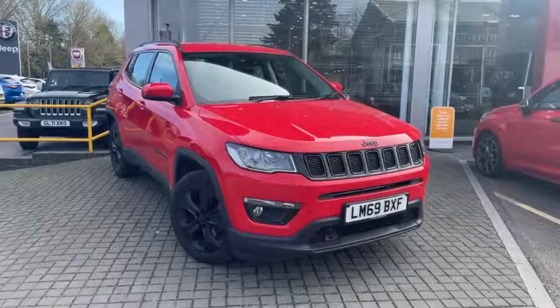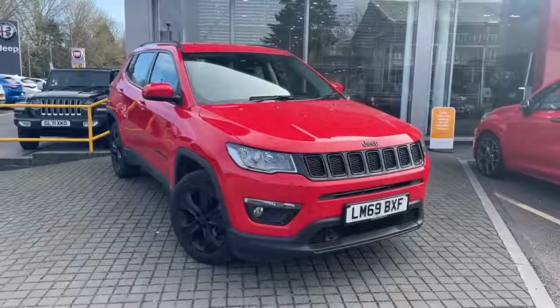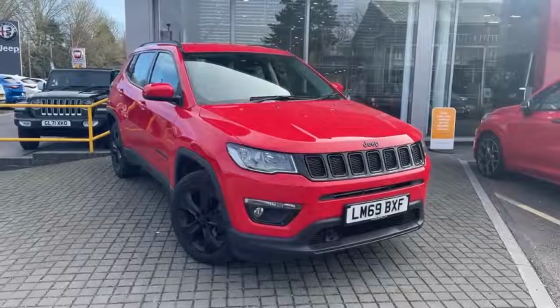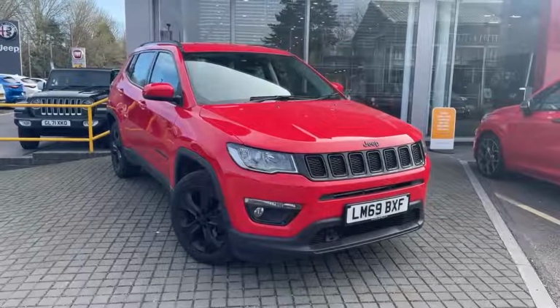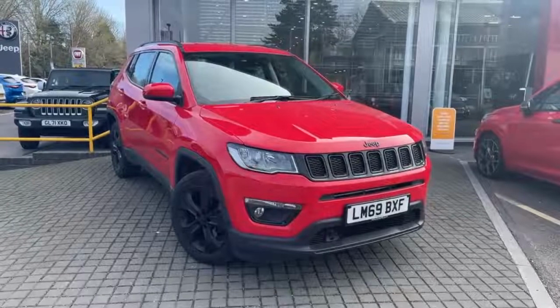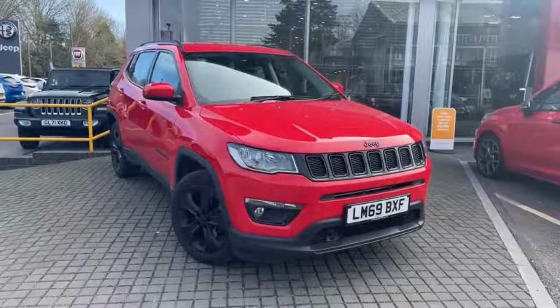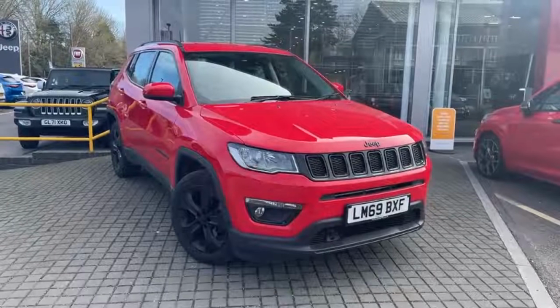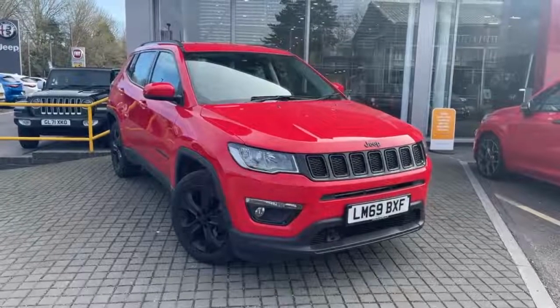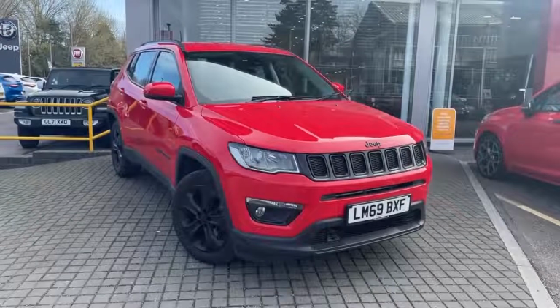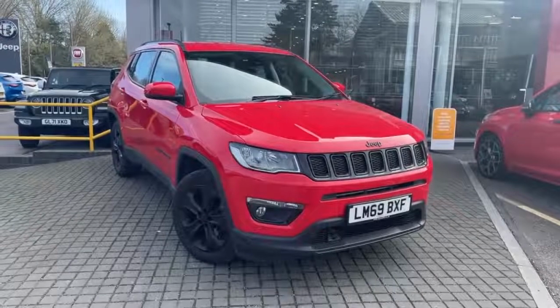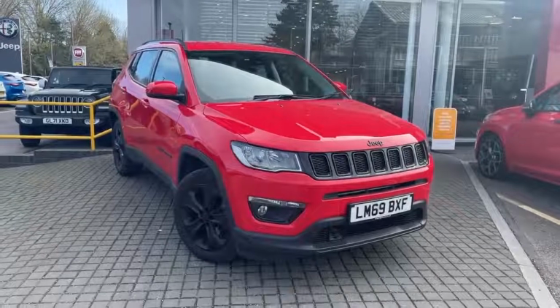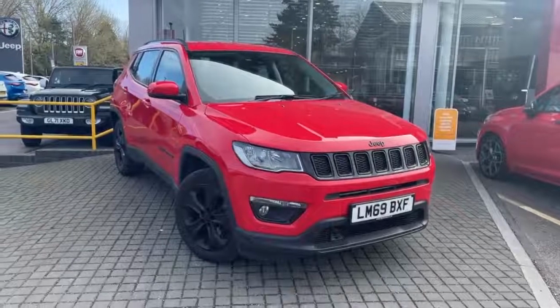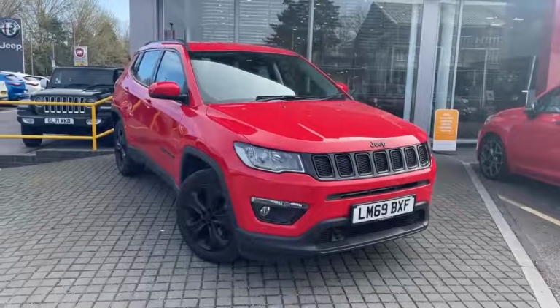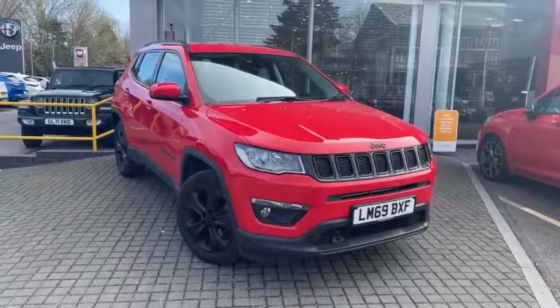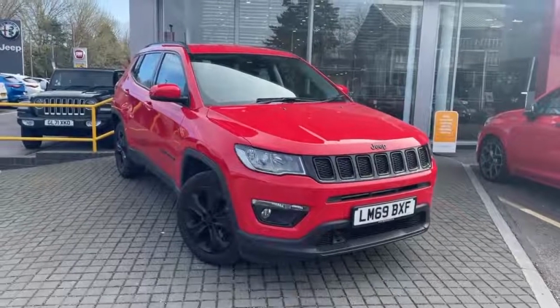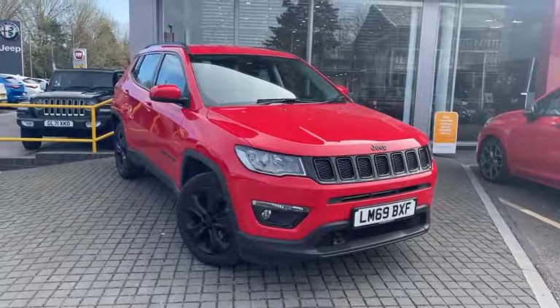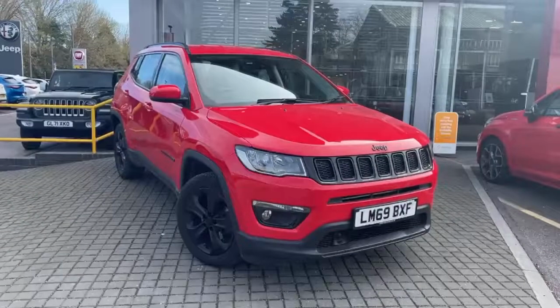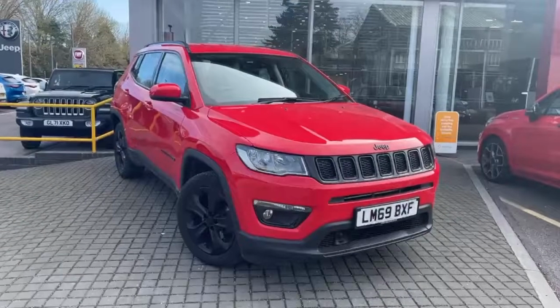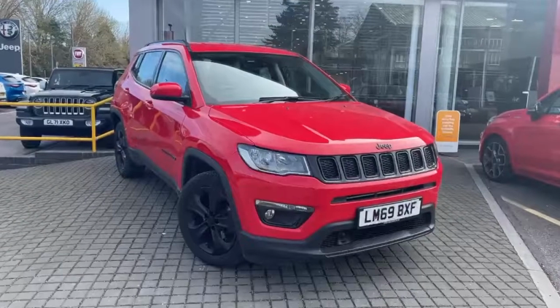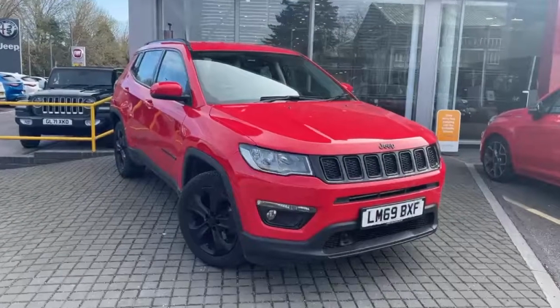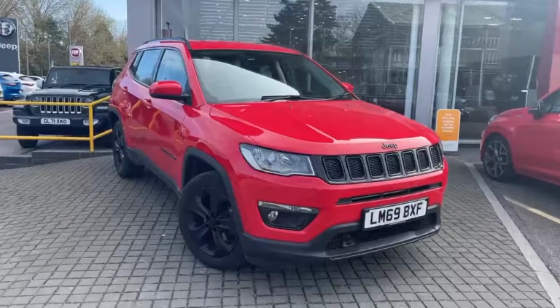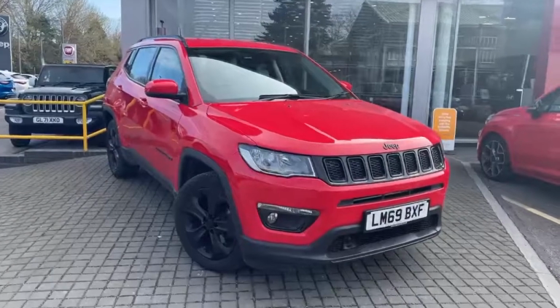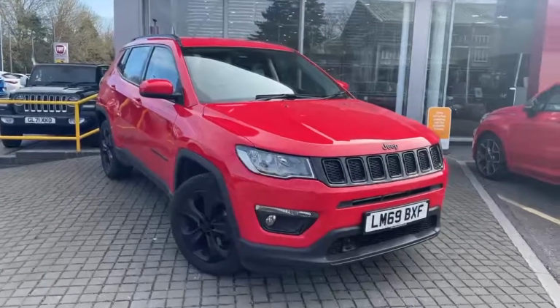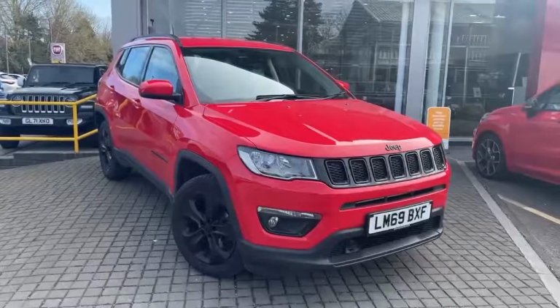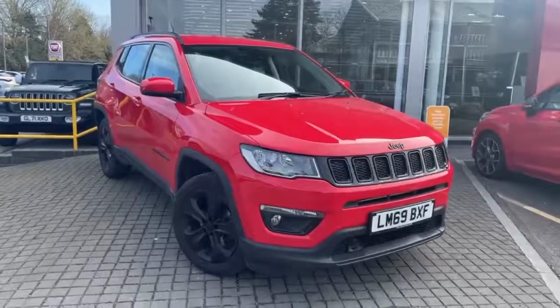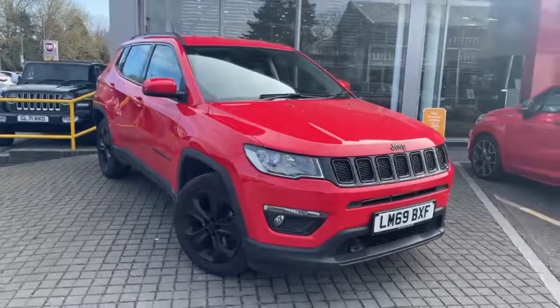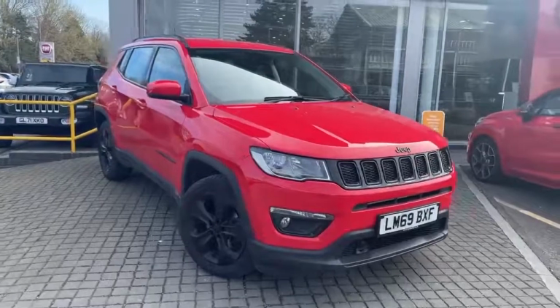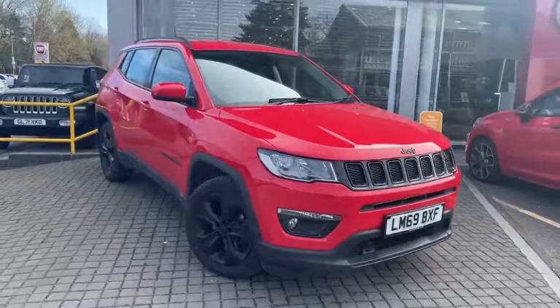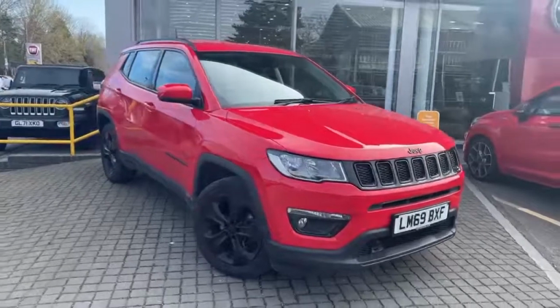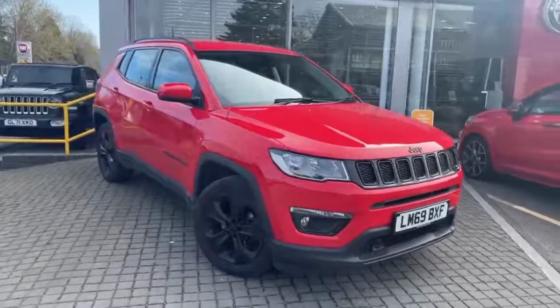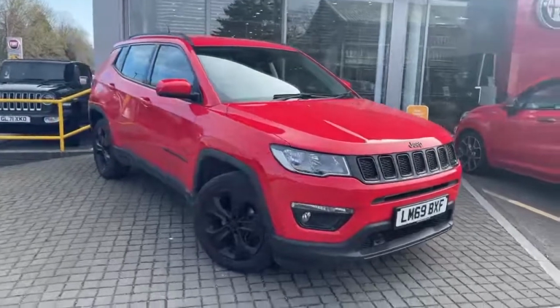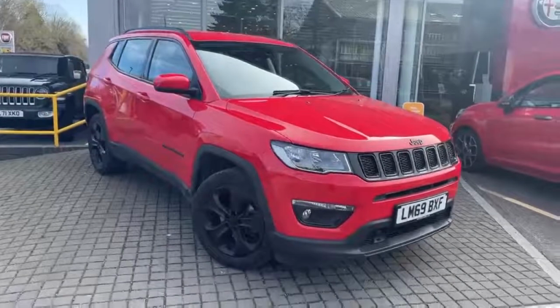Welcome to Lipskim Jeep. This is our Jeep Compass 1.4 petrol Night Eagle in red.